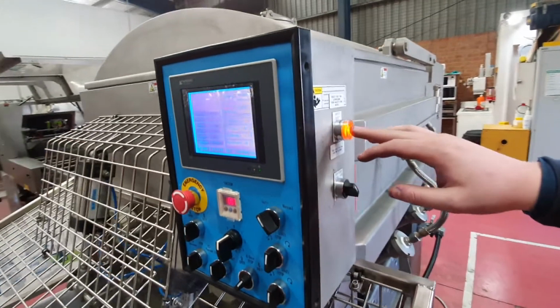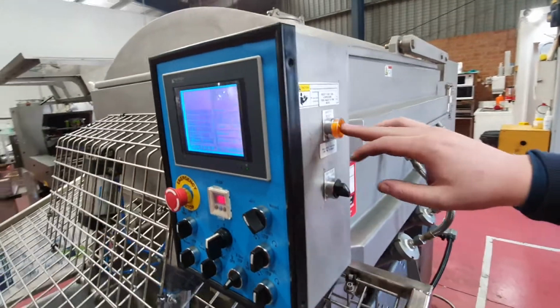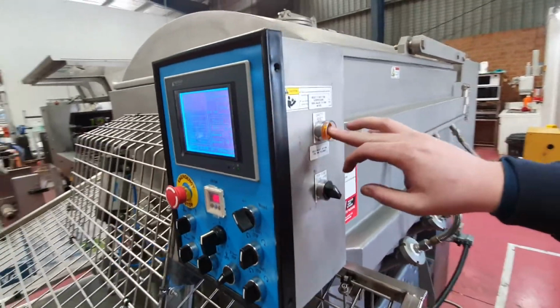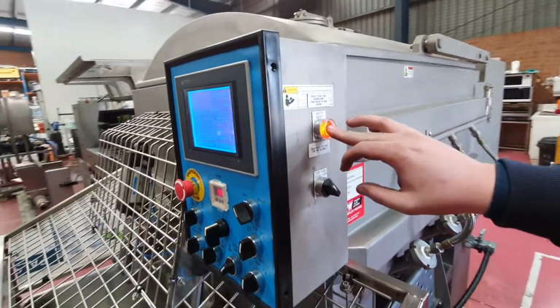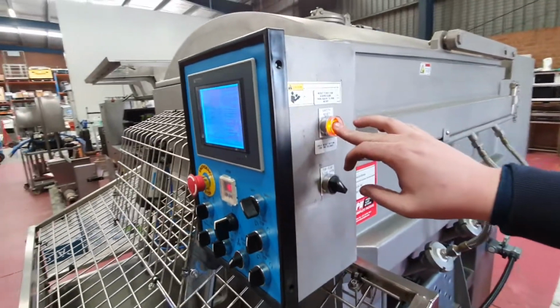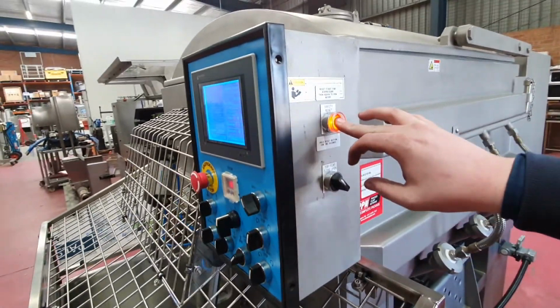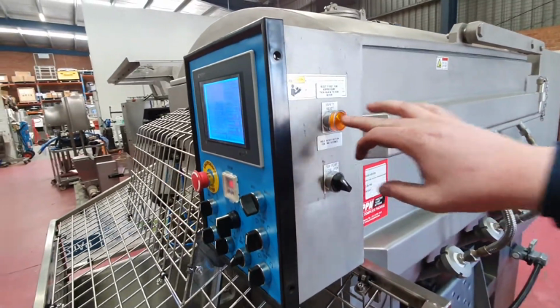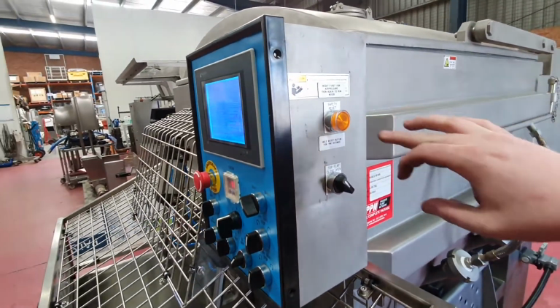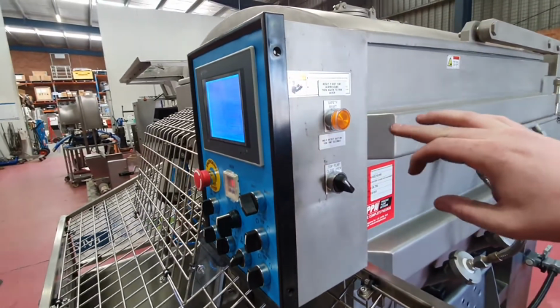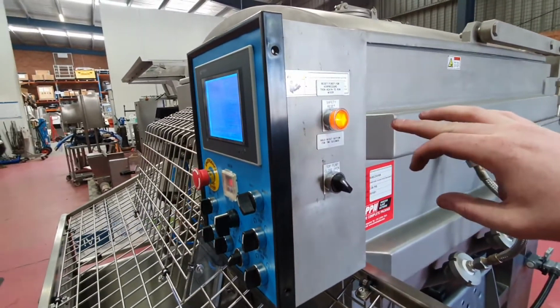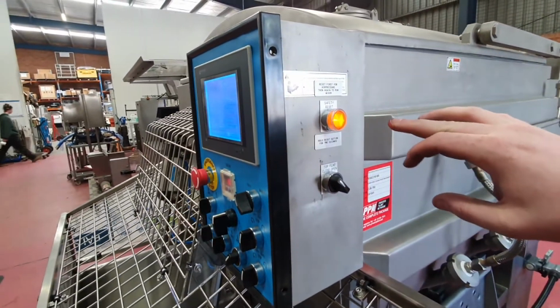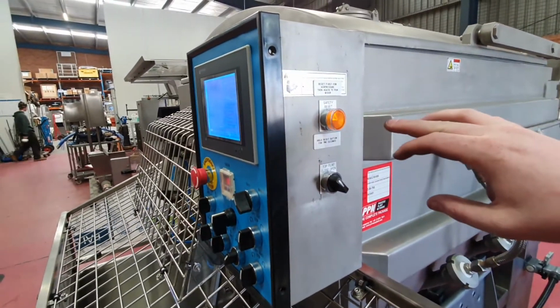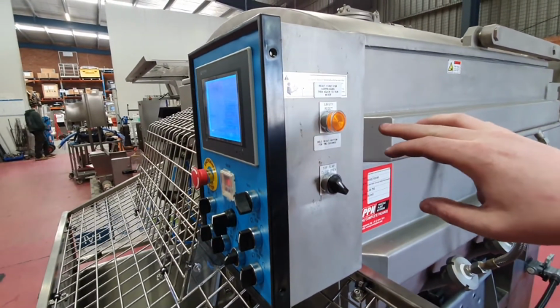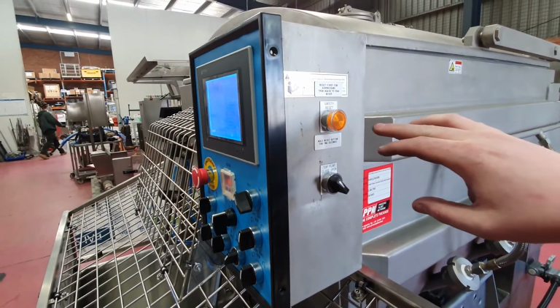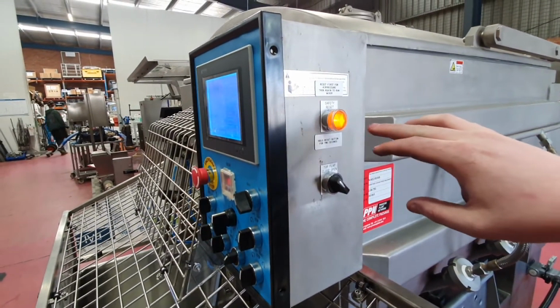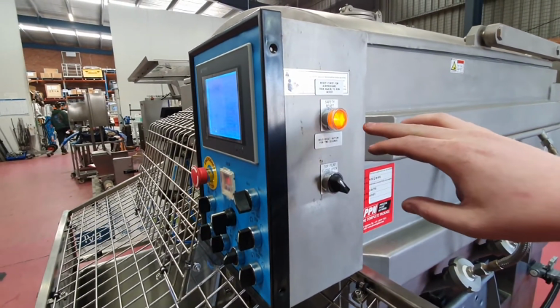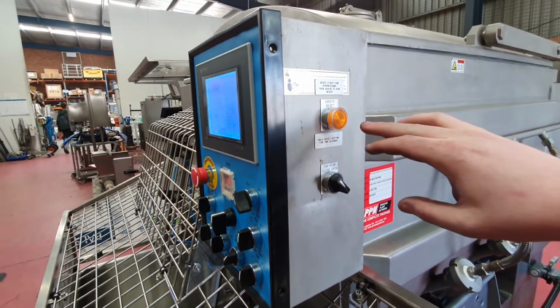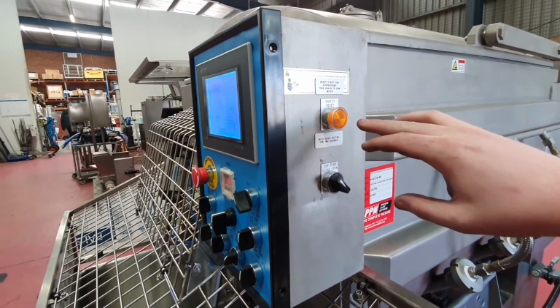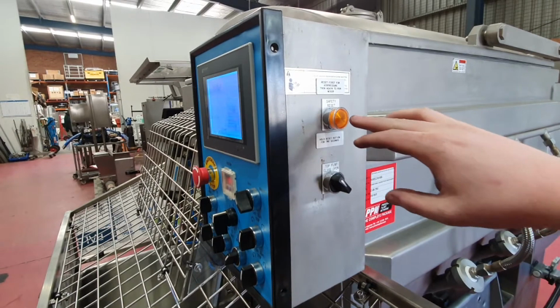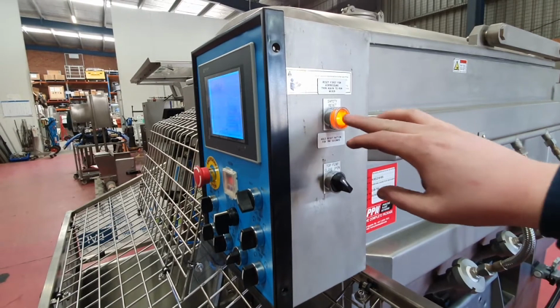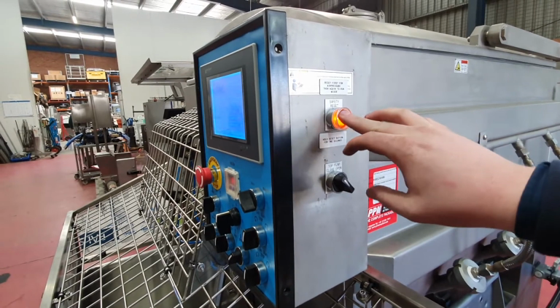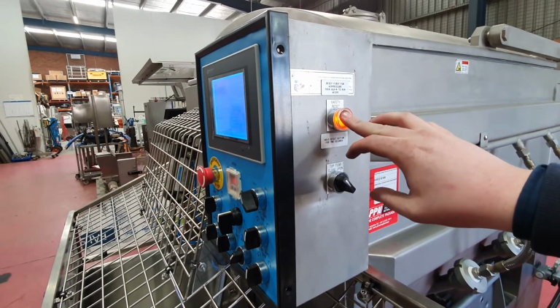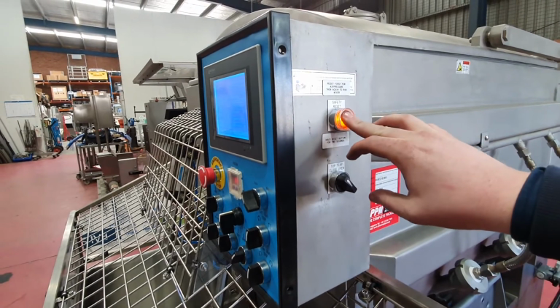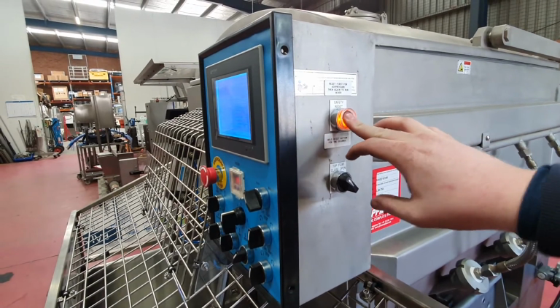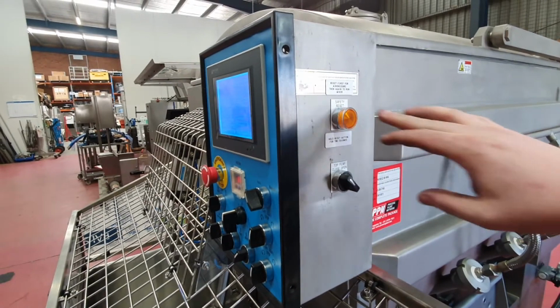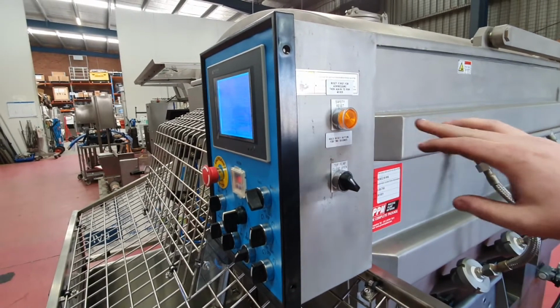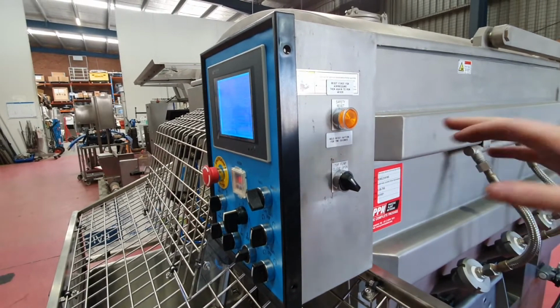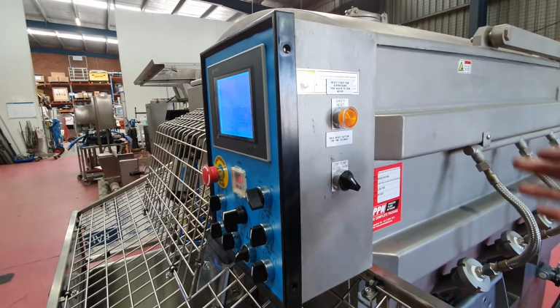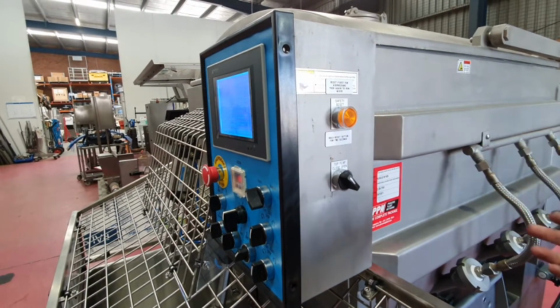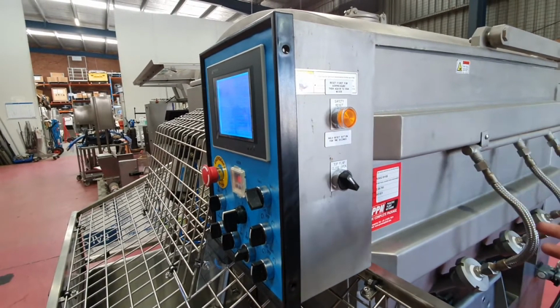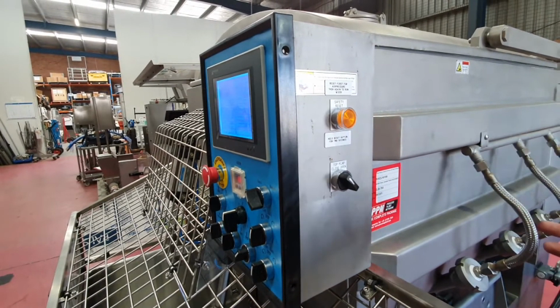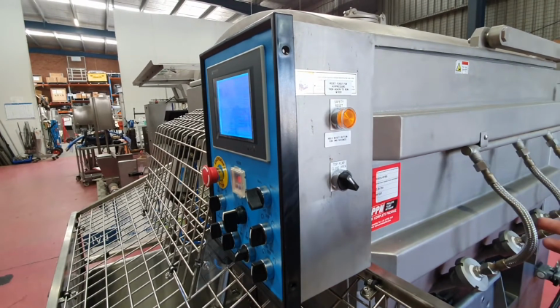Press reset first to reset the air, then once again to reset the mixer to run it.